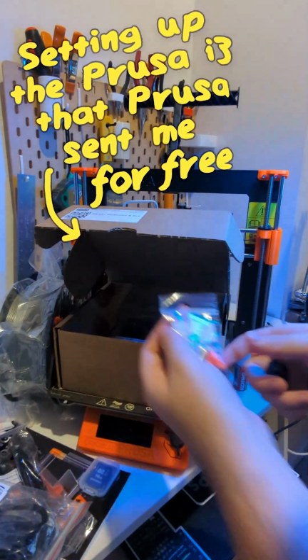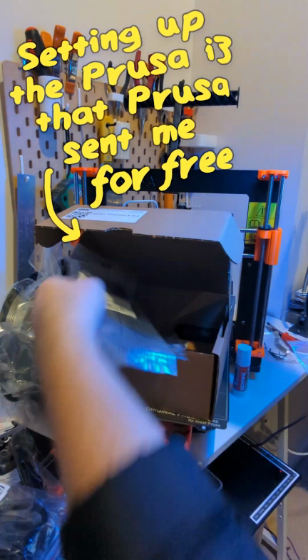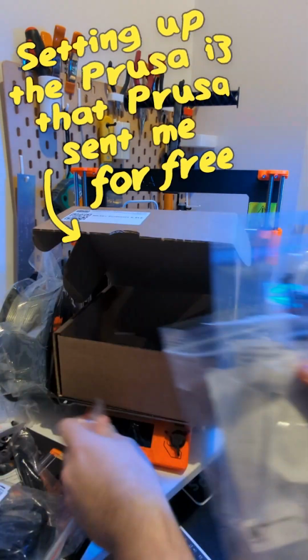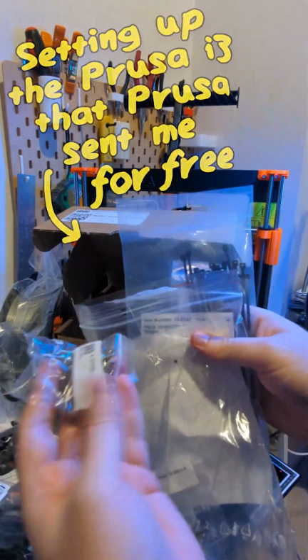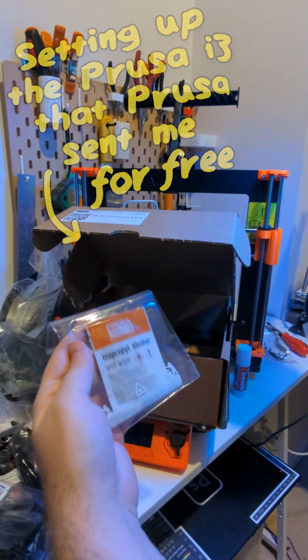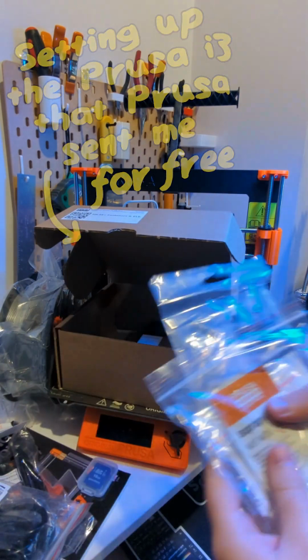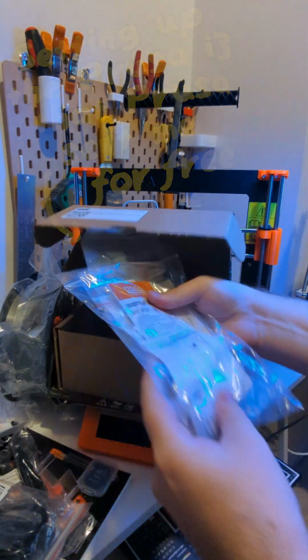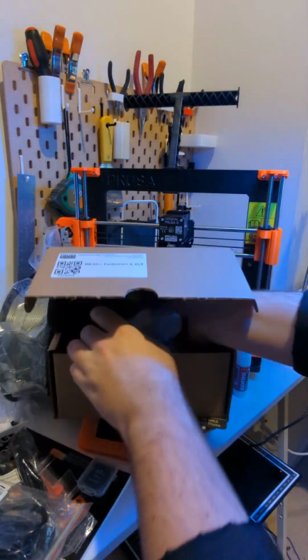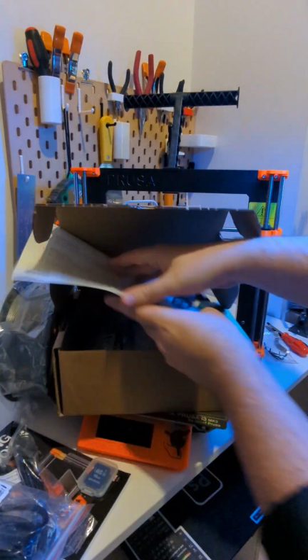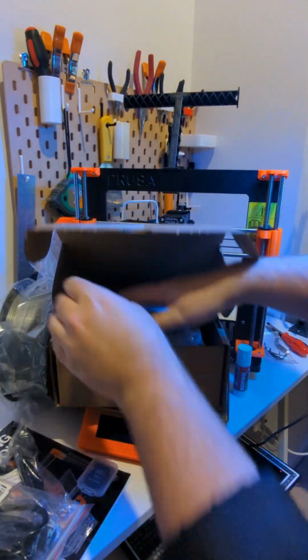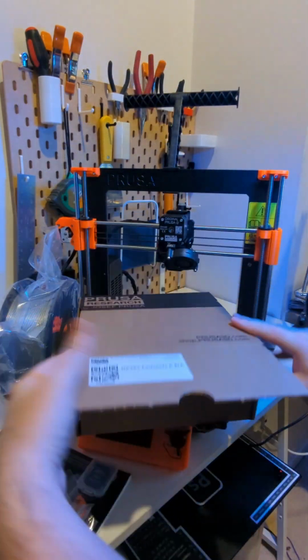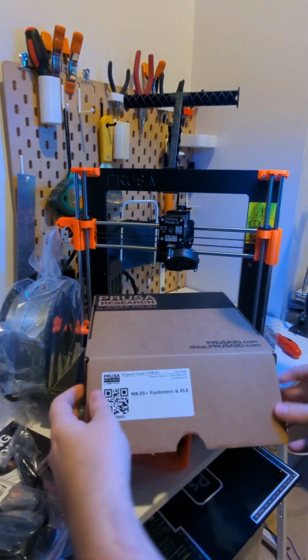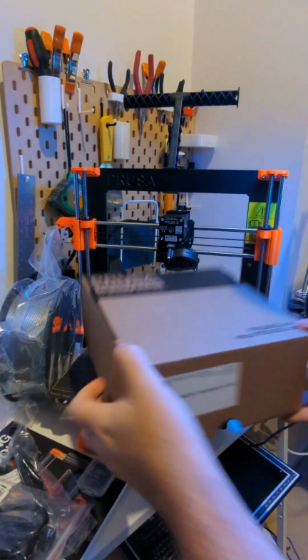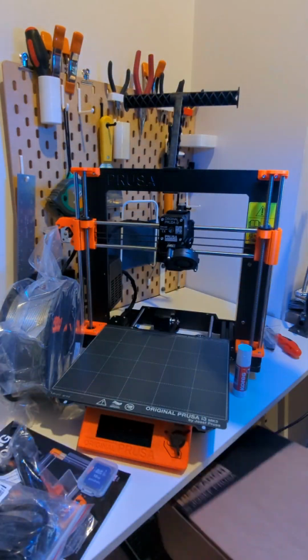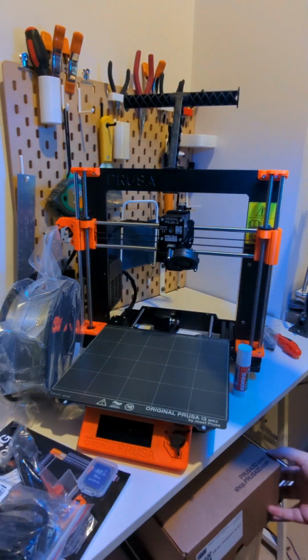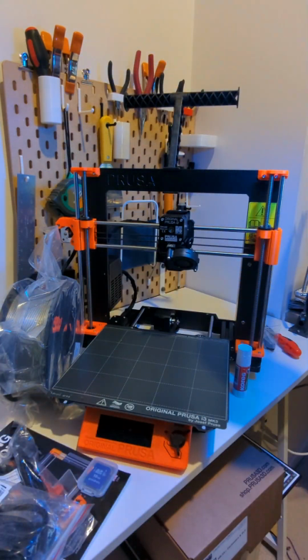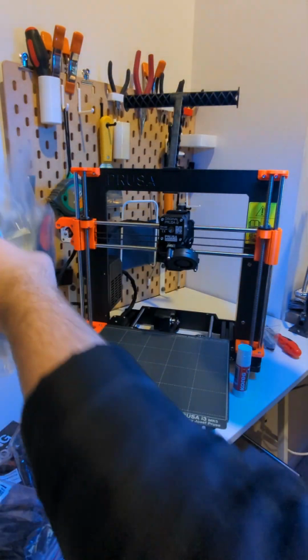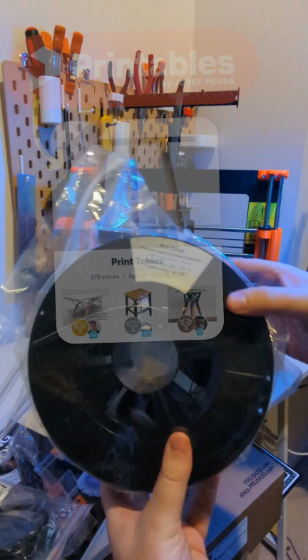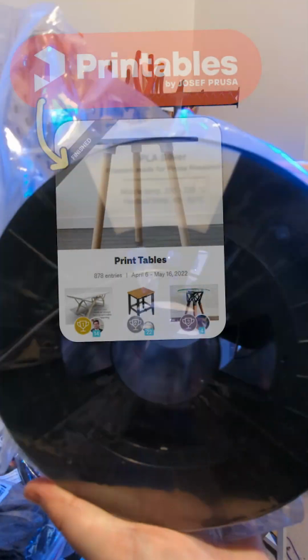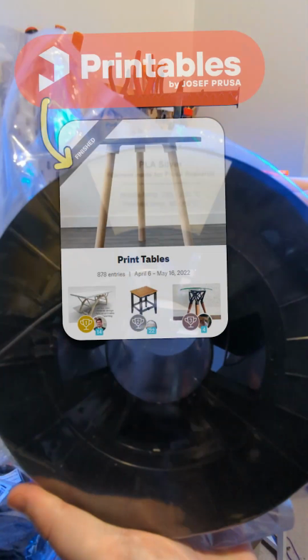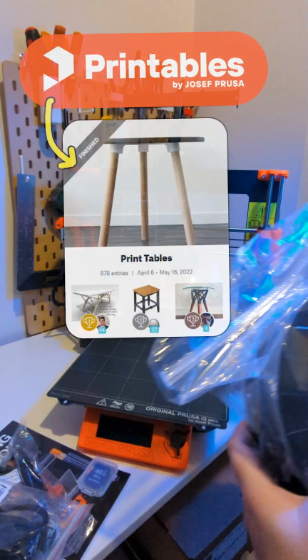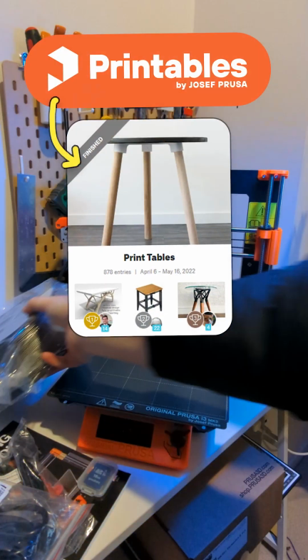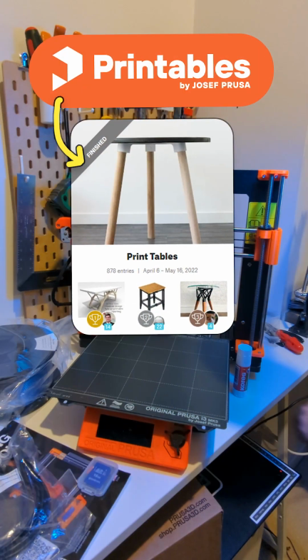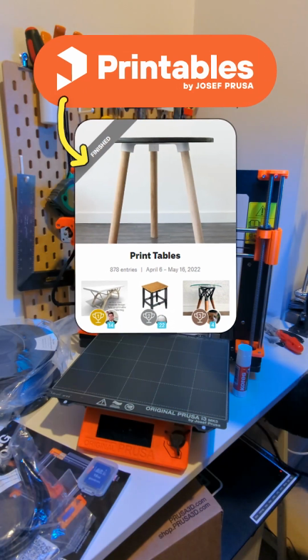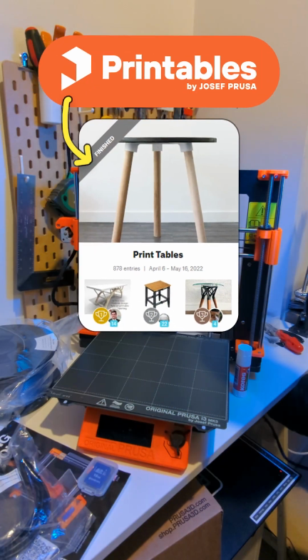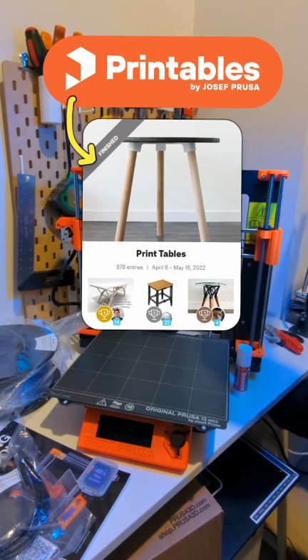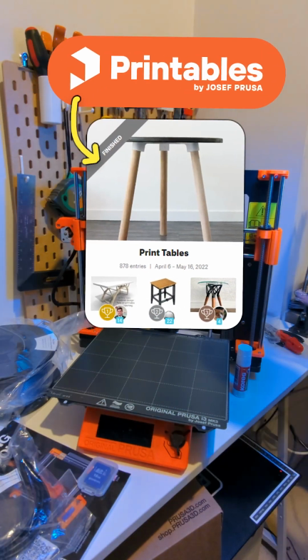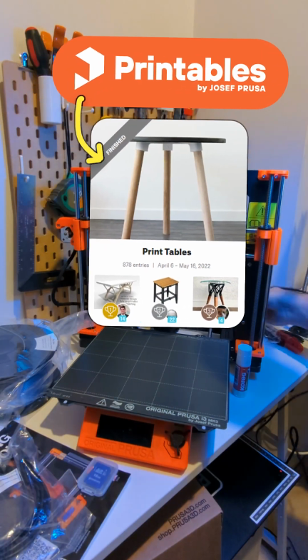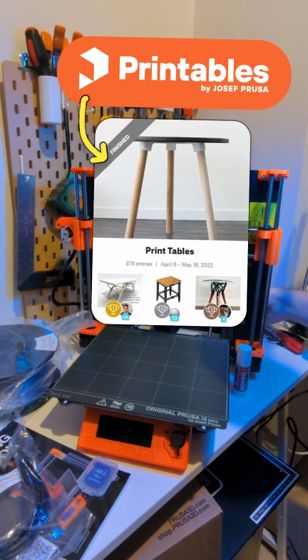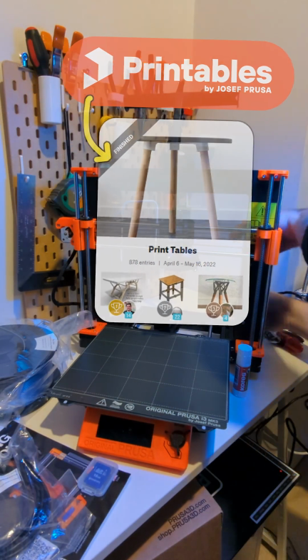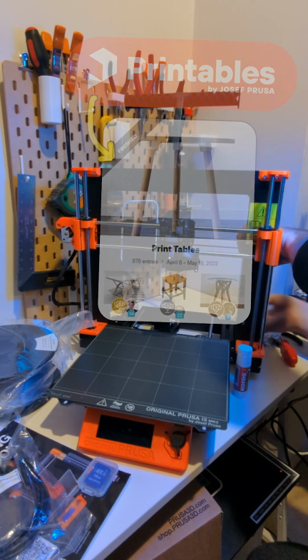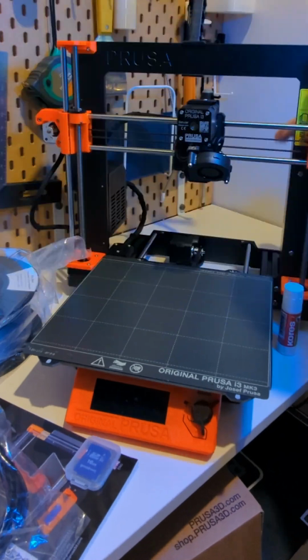Hey, so I've finally had time to set up this 3D printer that Prusa sent me for winning one of their design contests on printables.com.